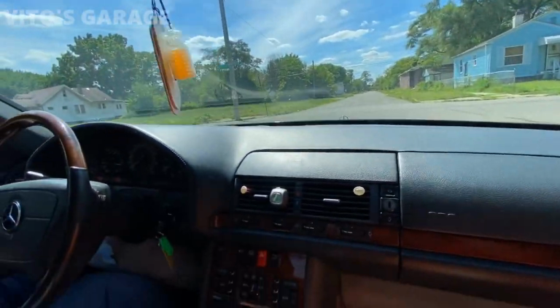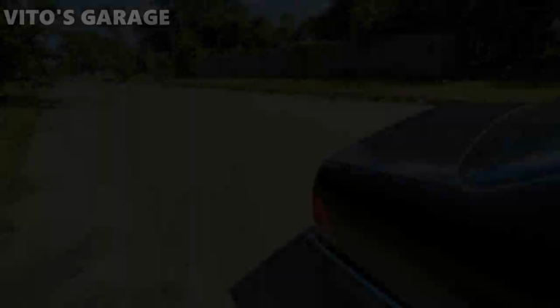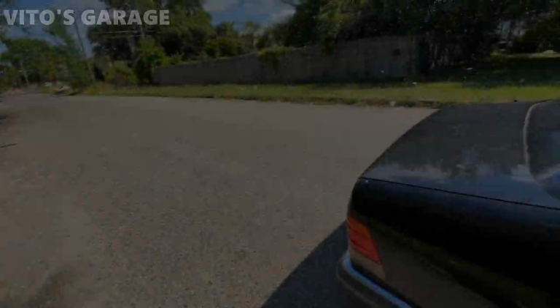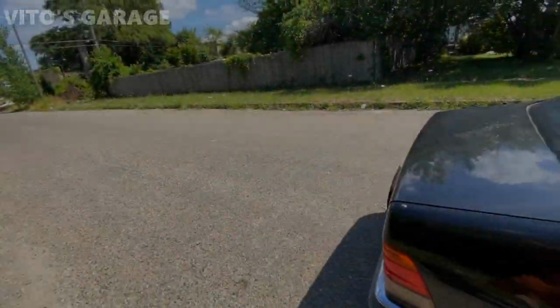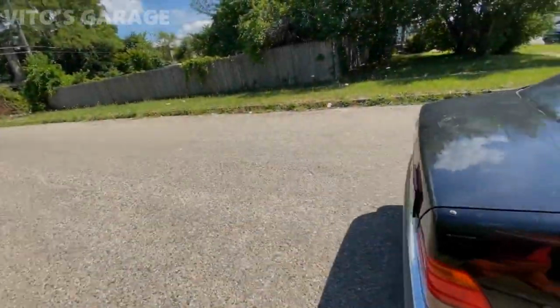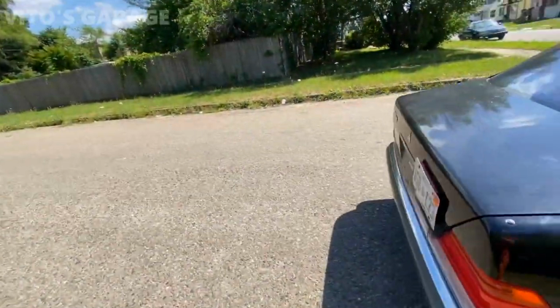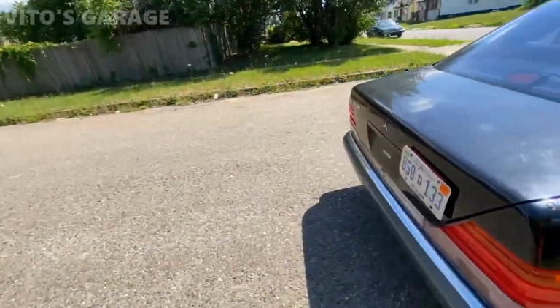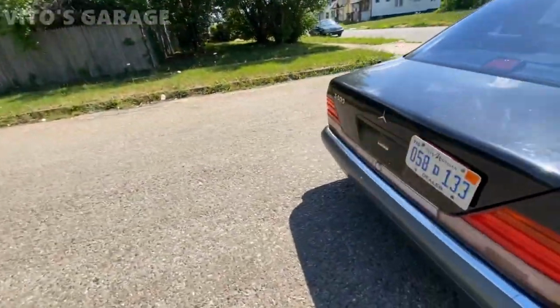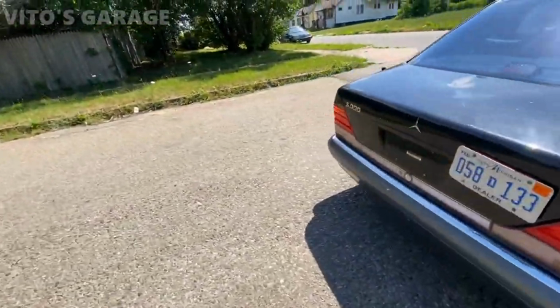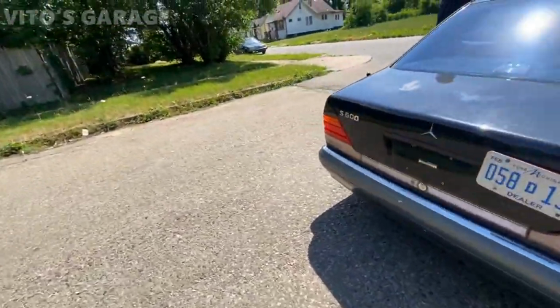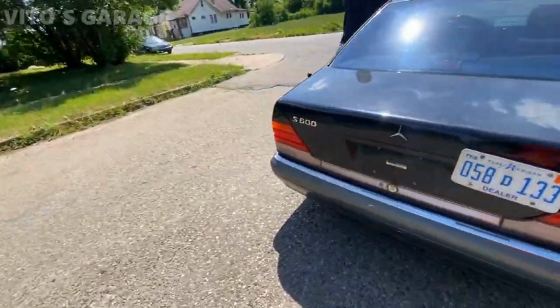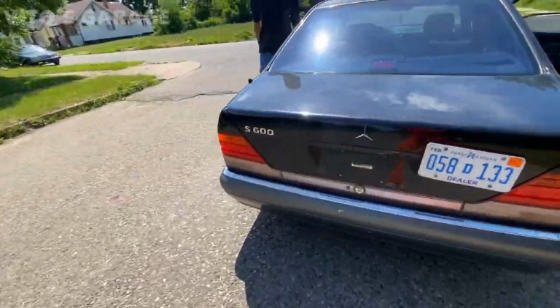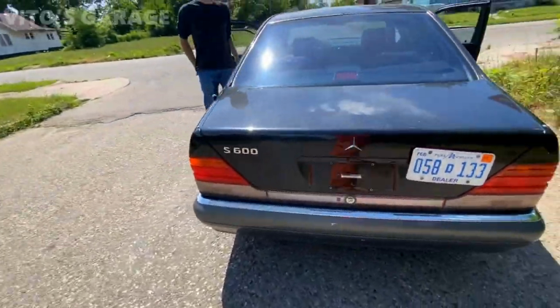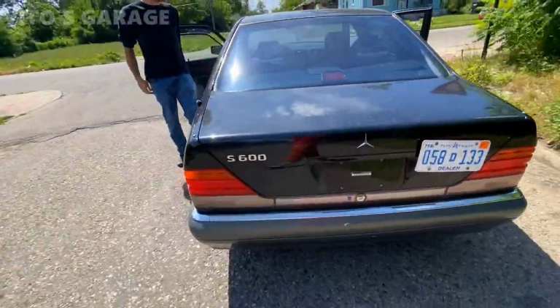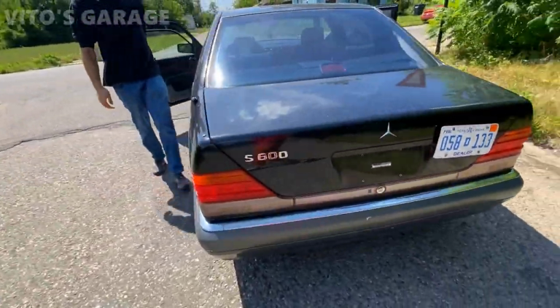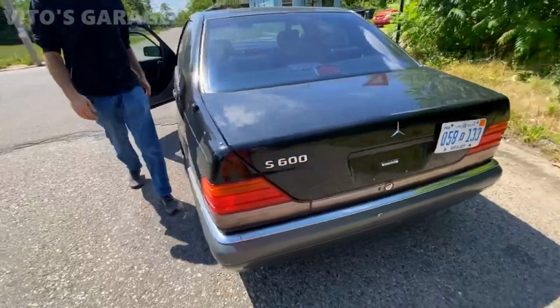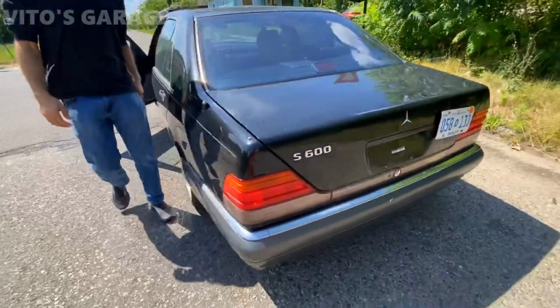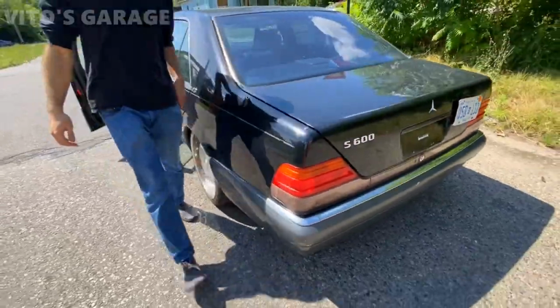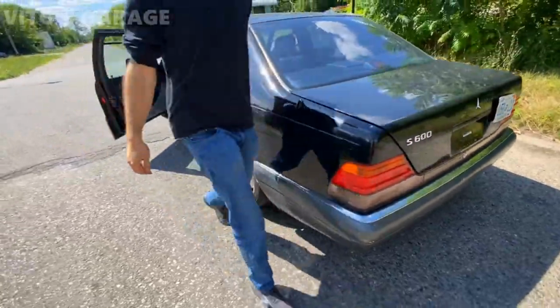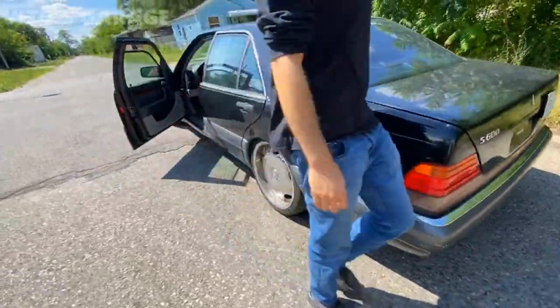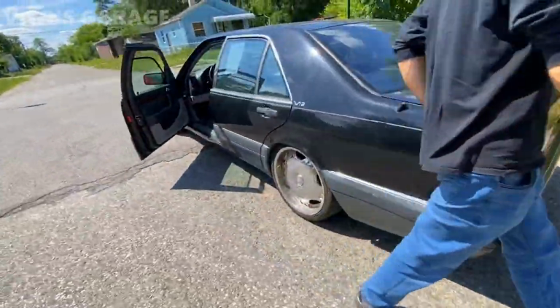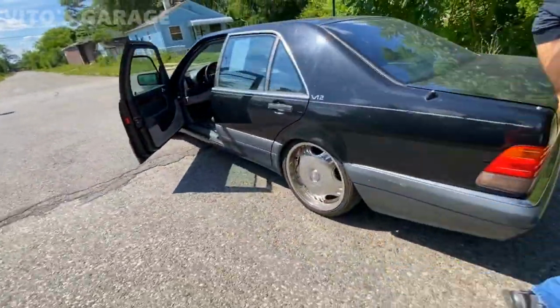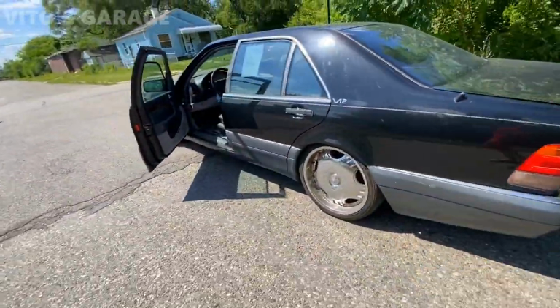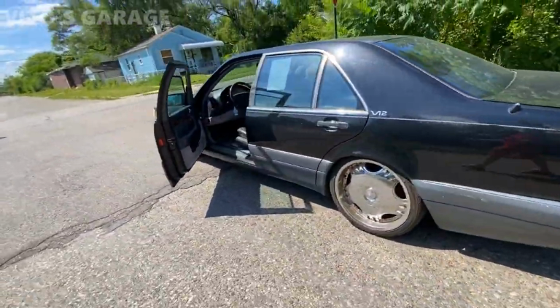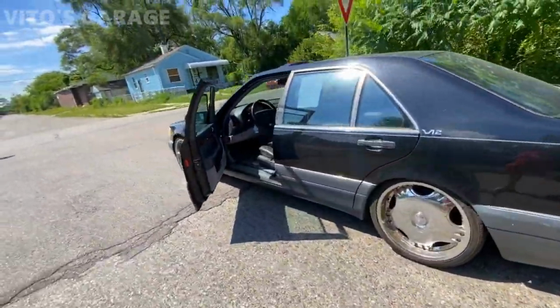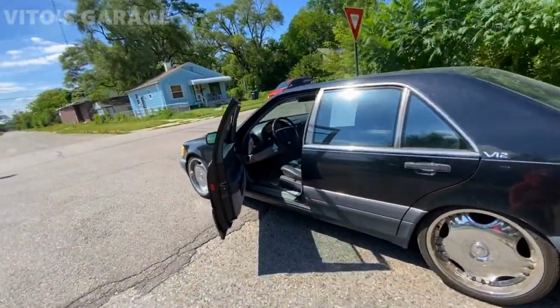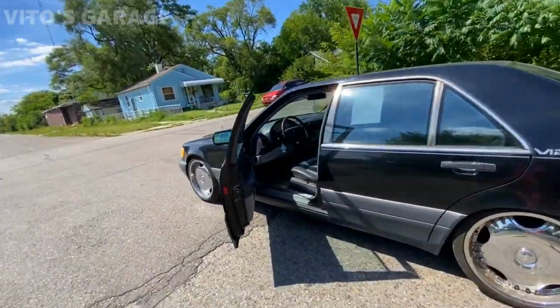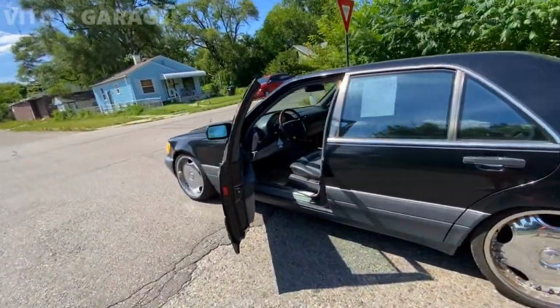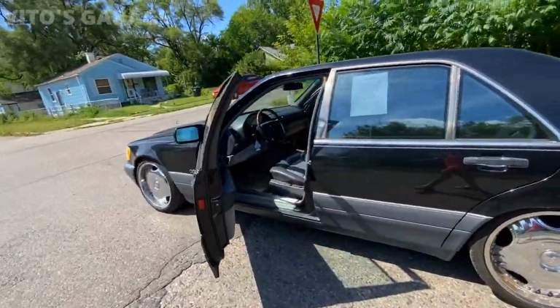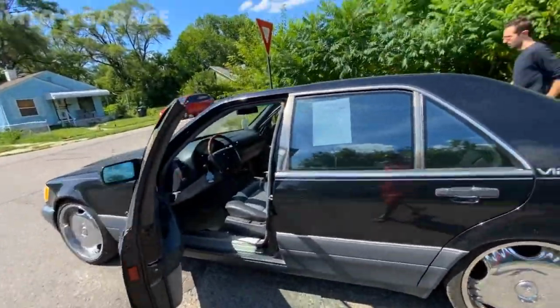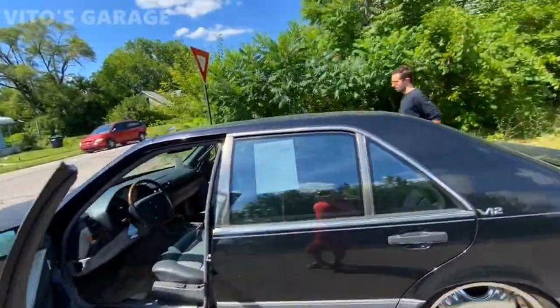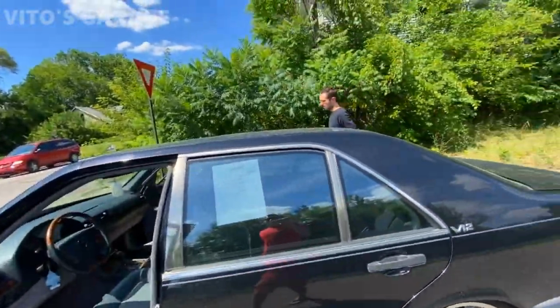Well guys, we're debating. S600 baby — S600!